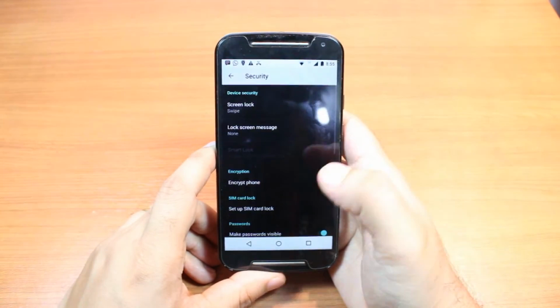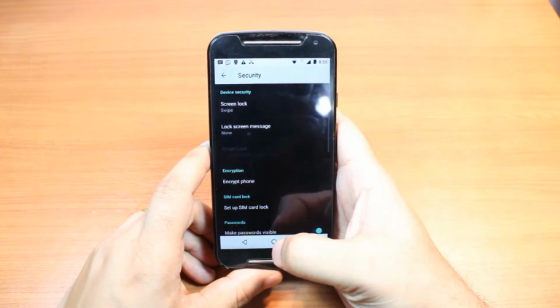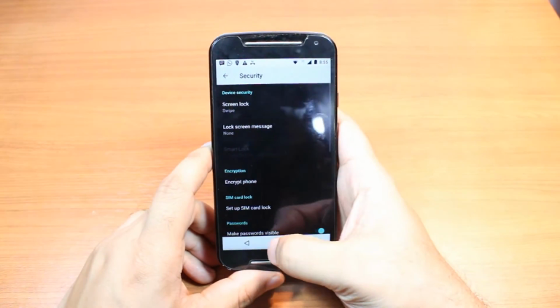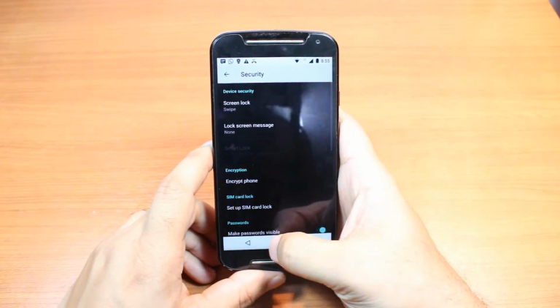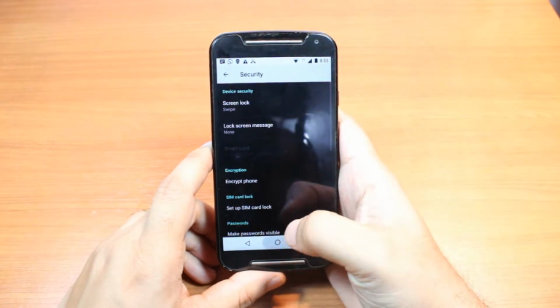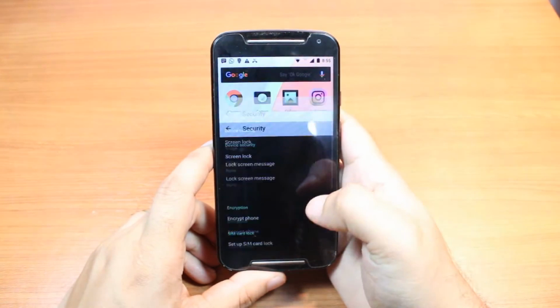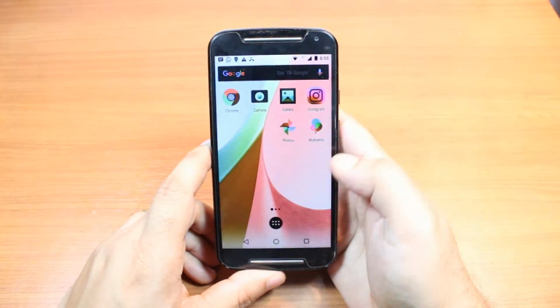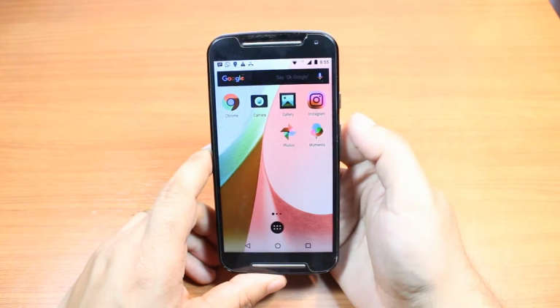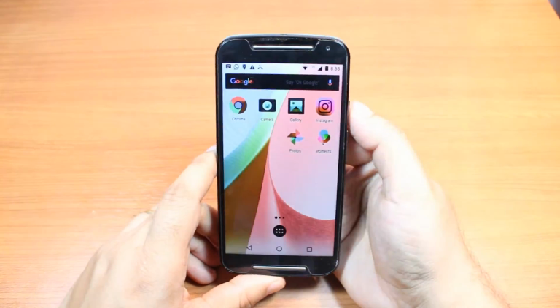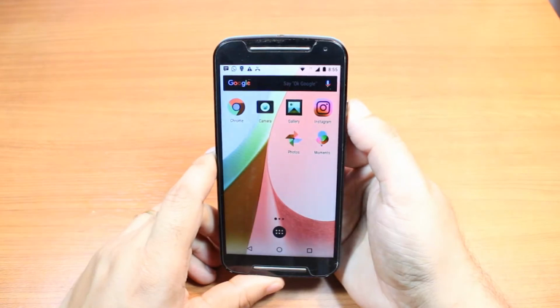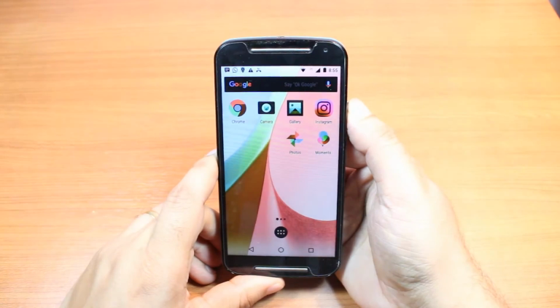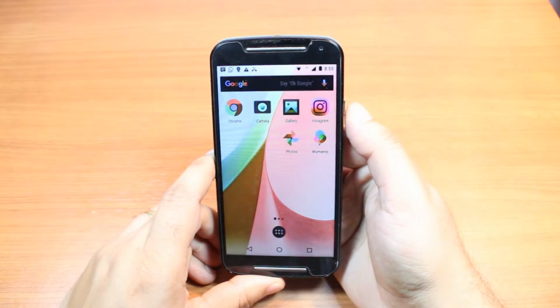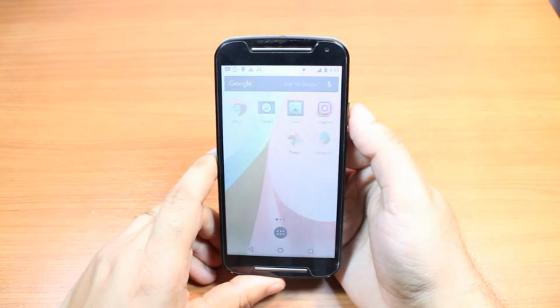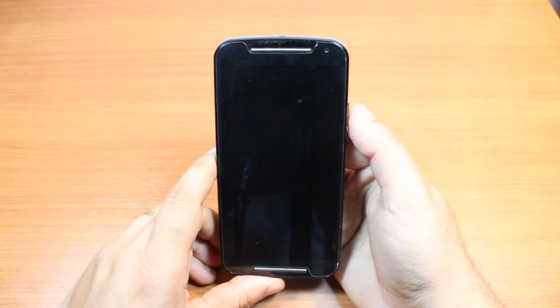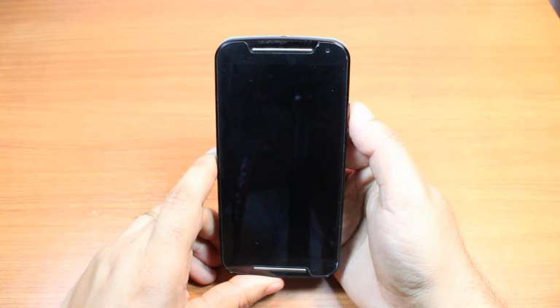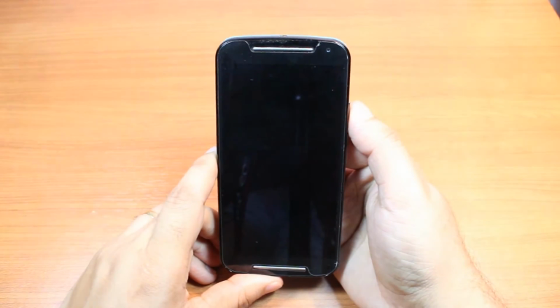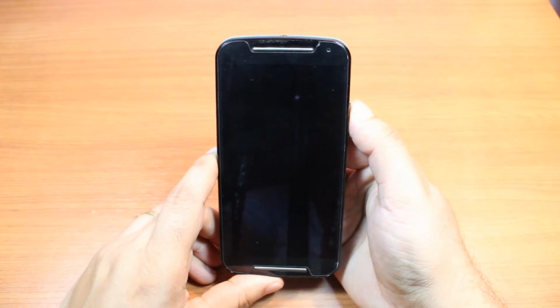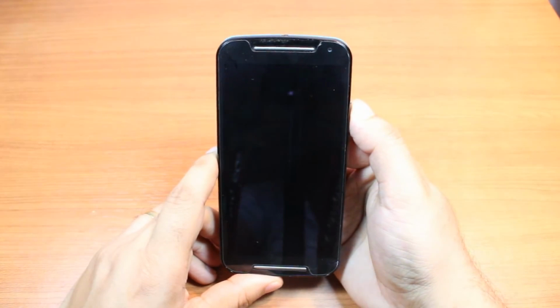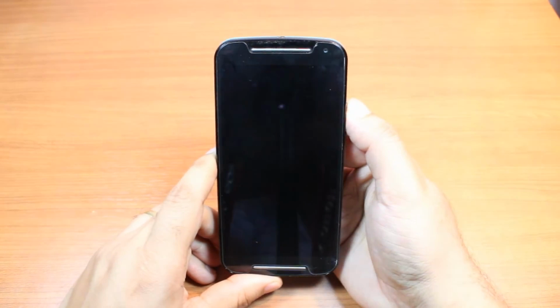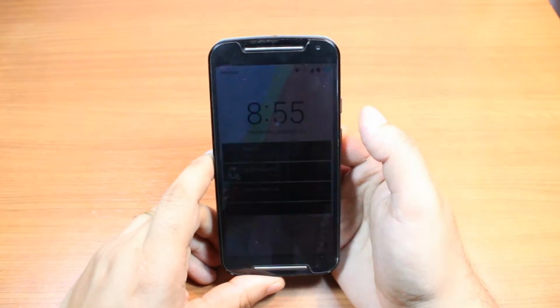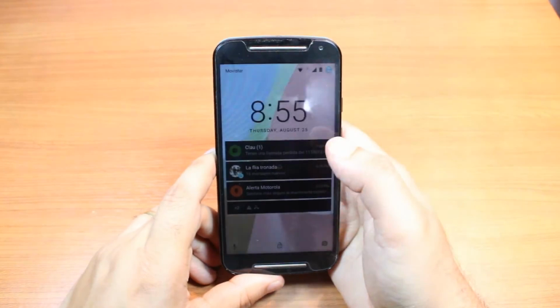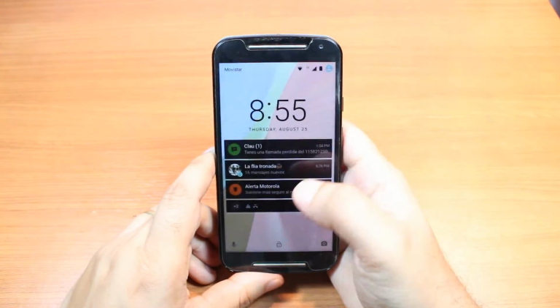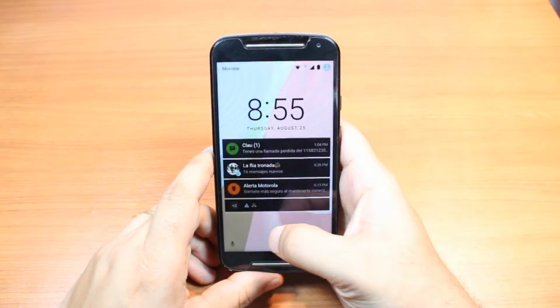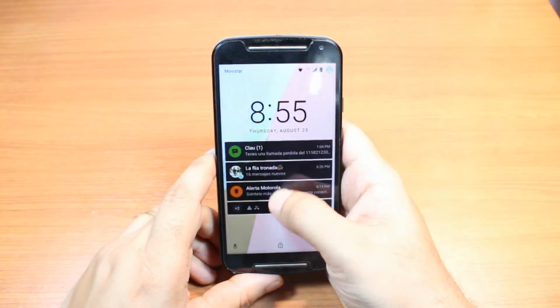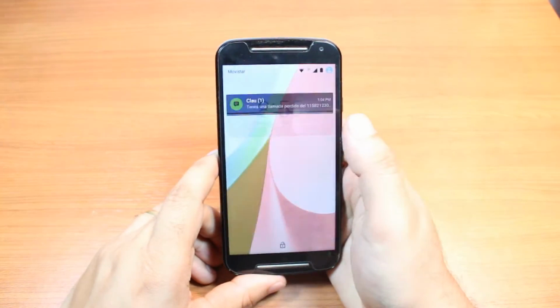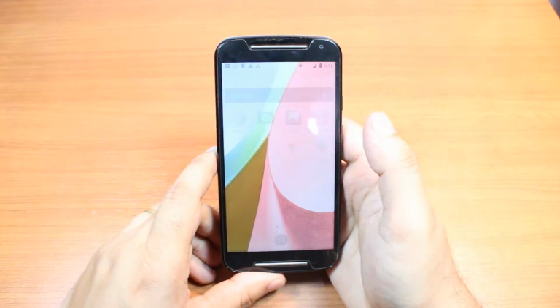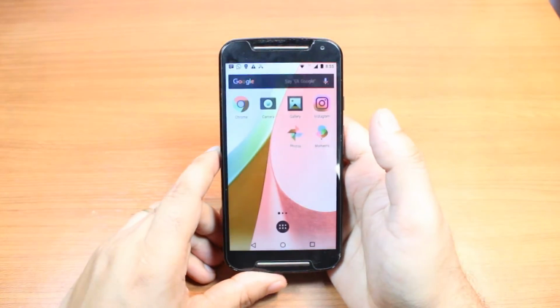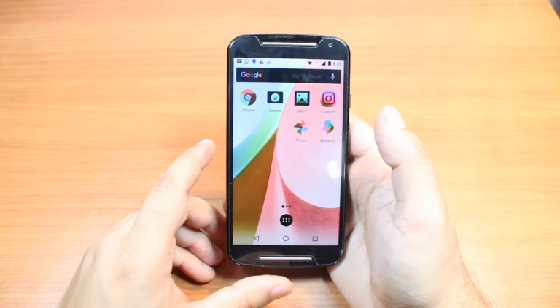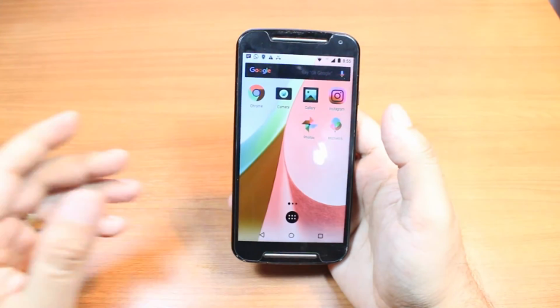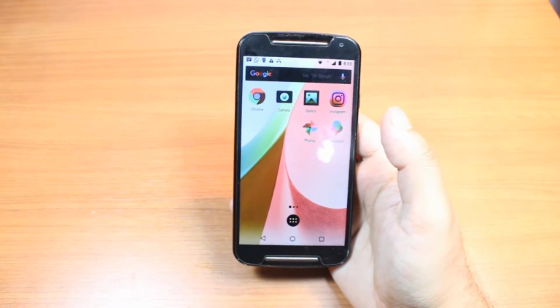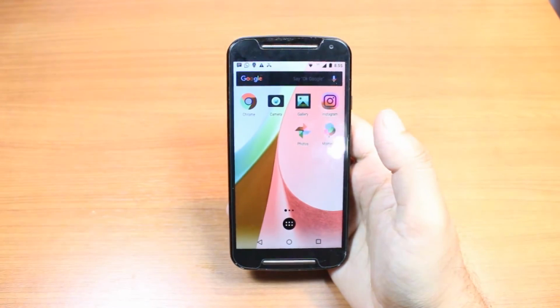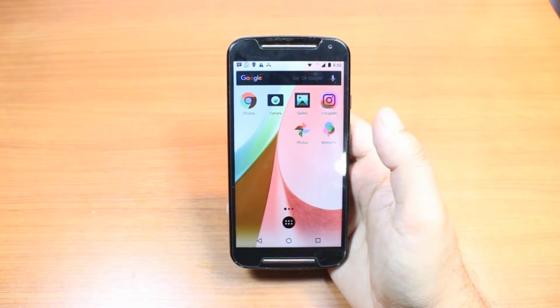I hit 'Yes, remove.' It's done. I hit the home button. I lock the phone. I hit to unlock. As you see, it's gone.